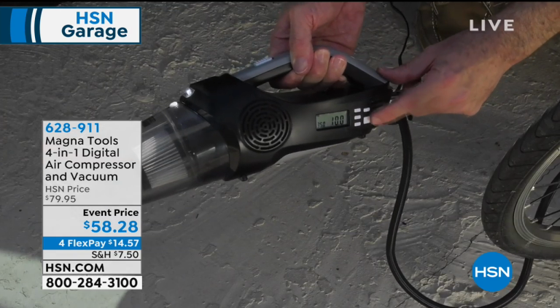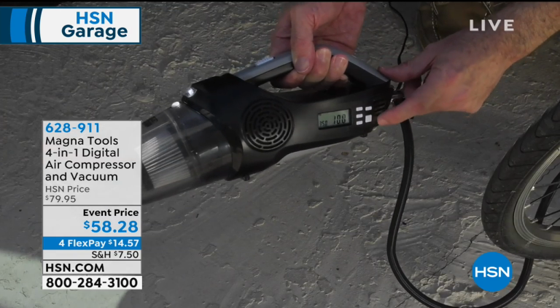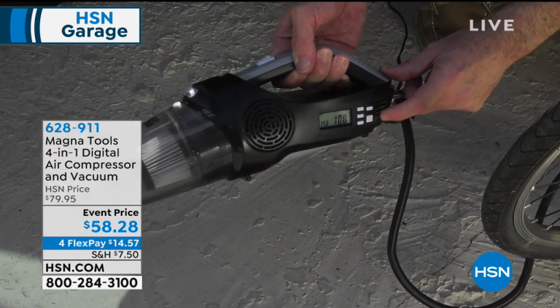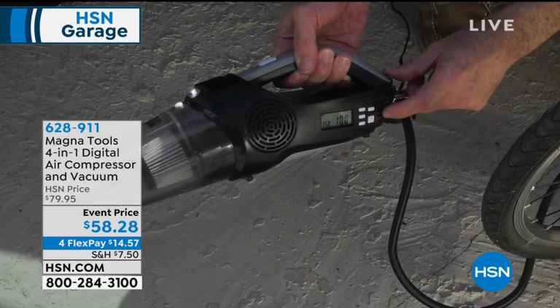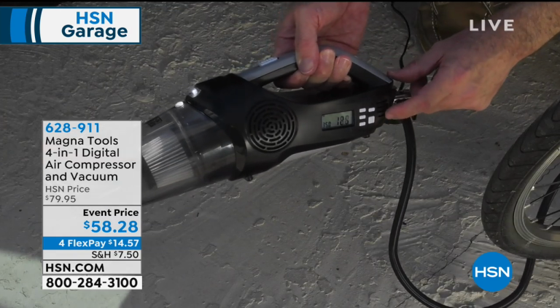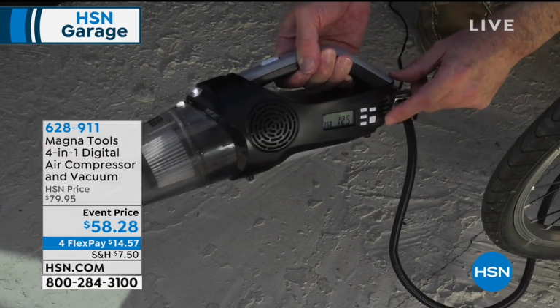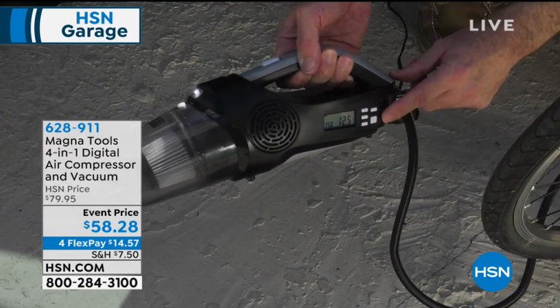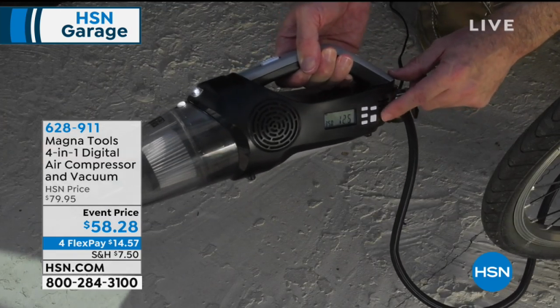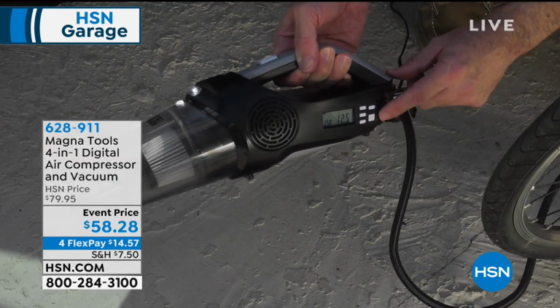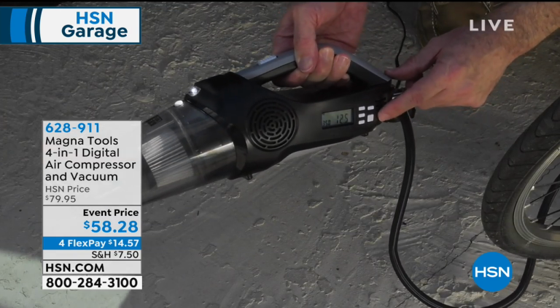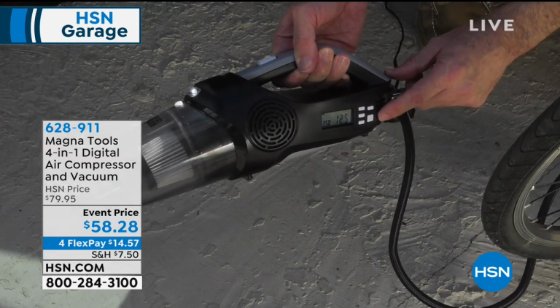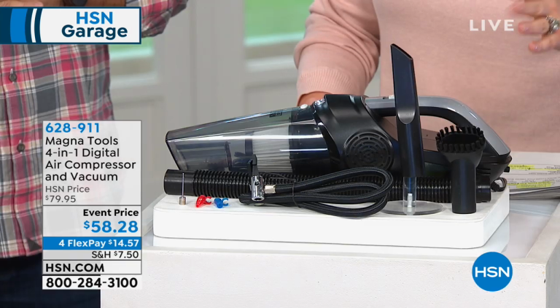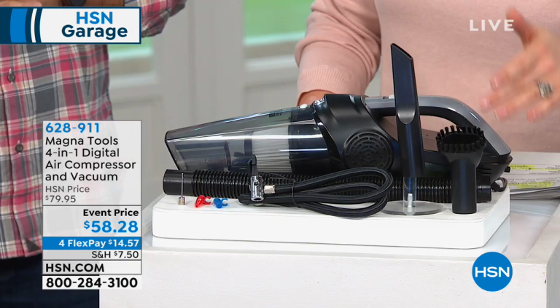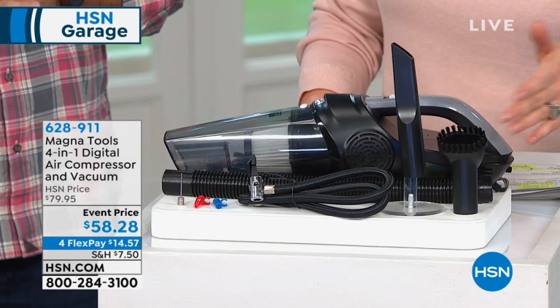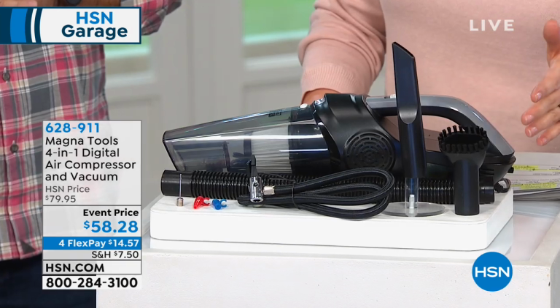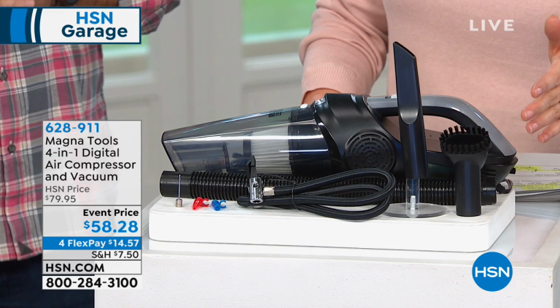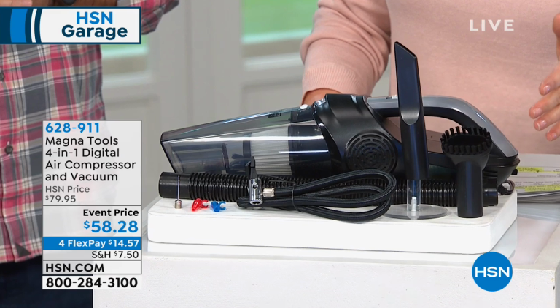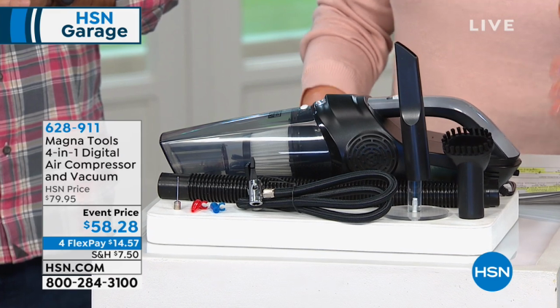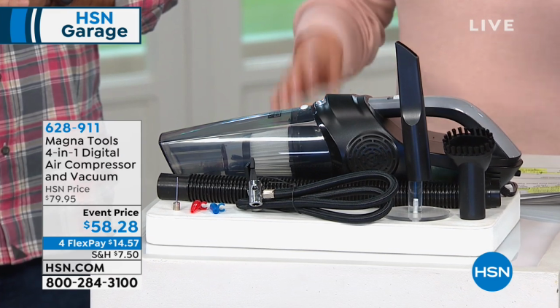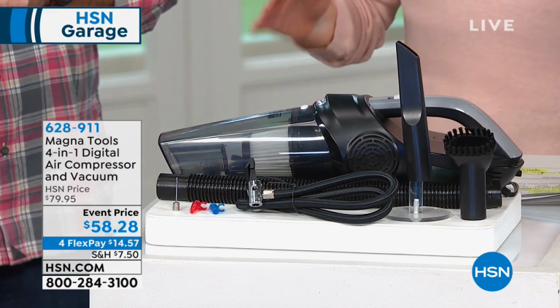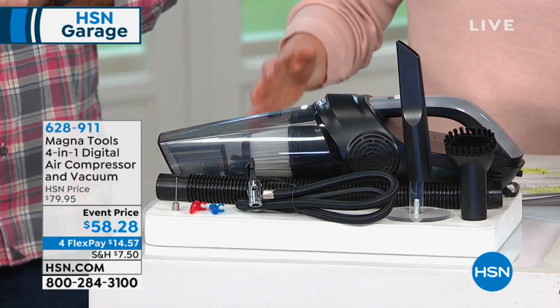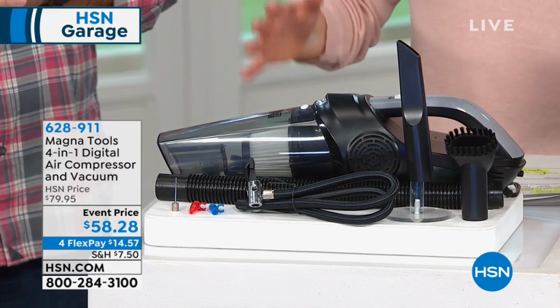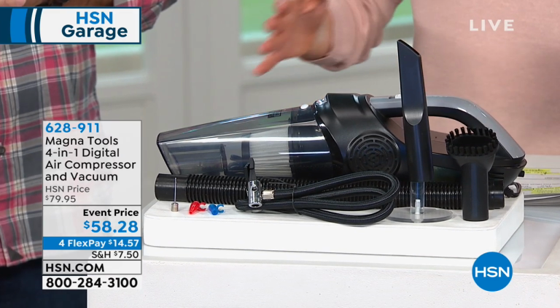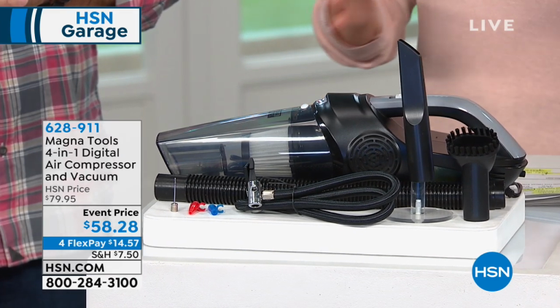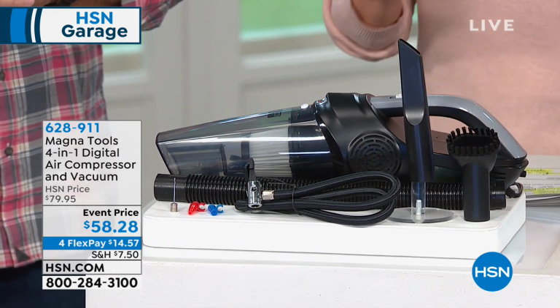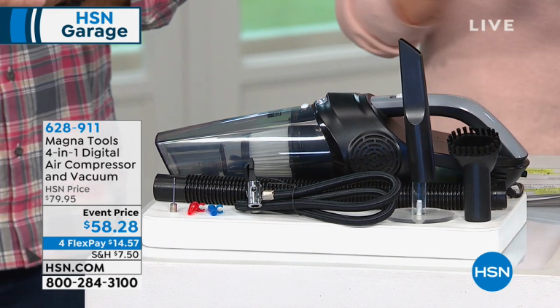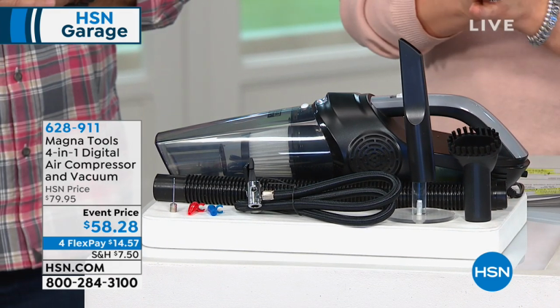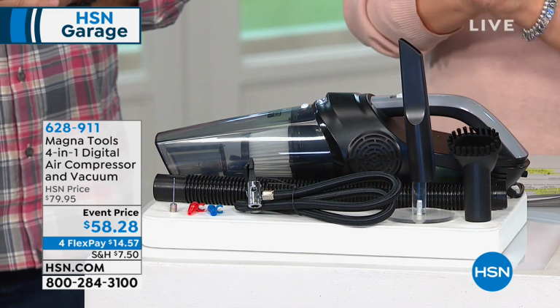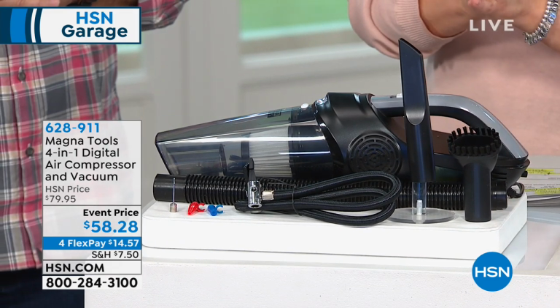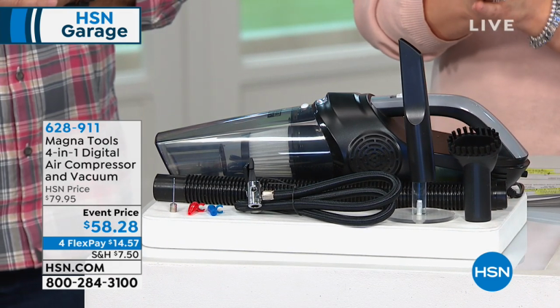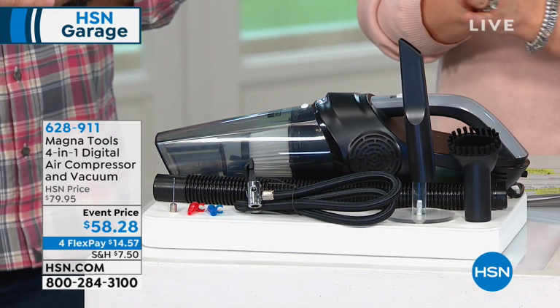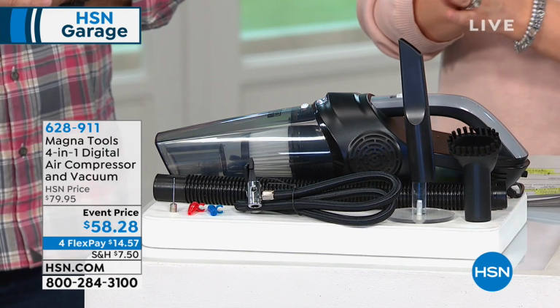You're going to get your cleaning tools as well, like the crevice brush and the dusting brush — everything today for $58.28.